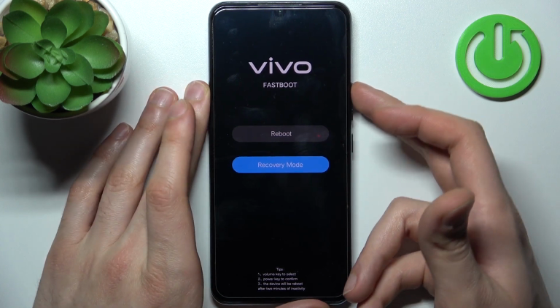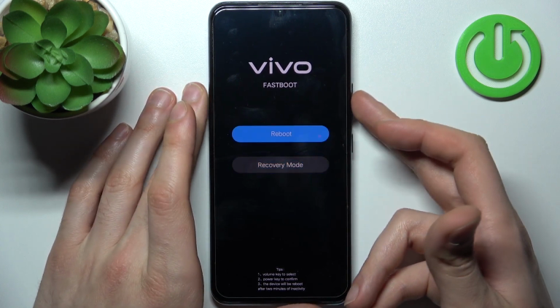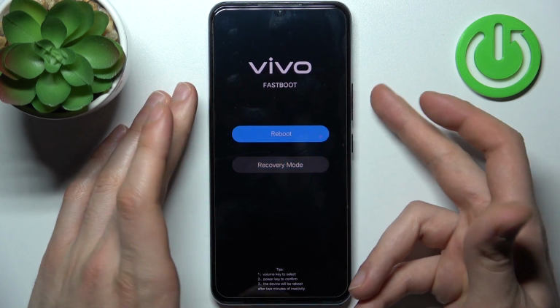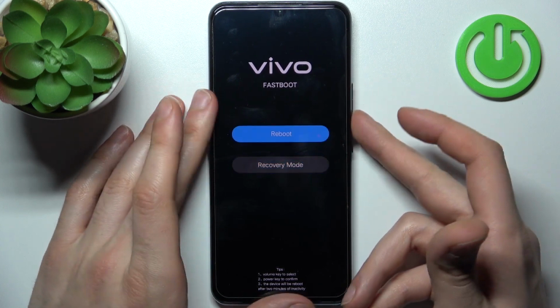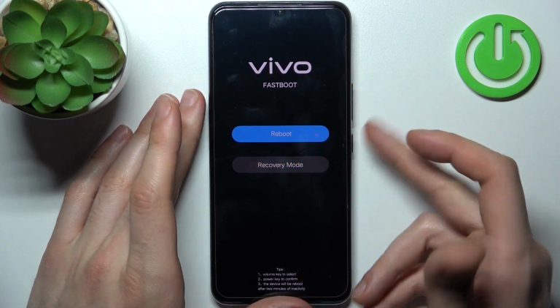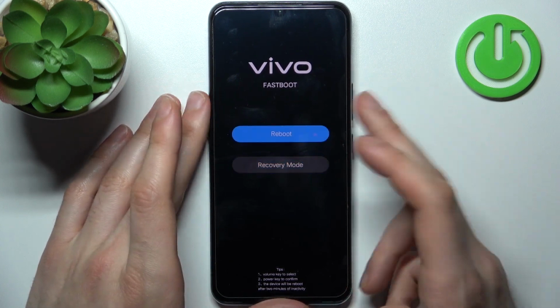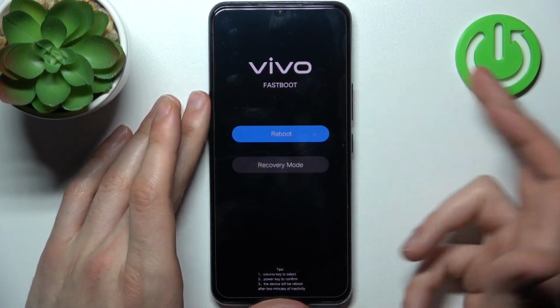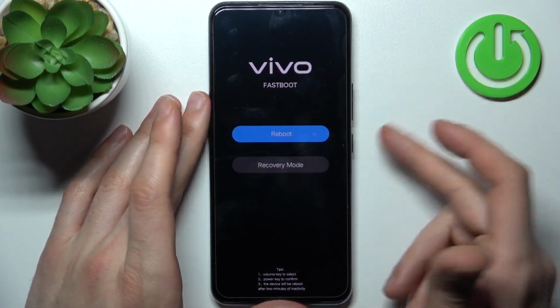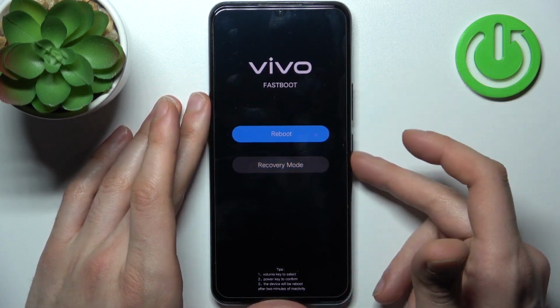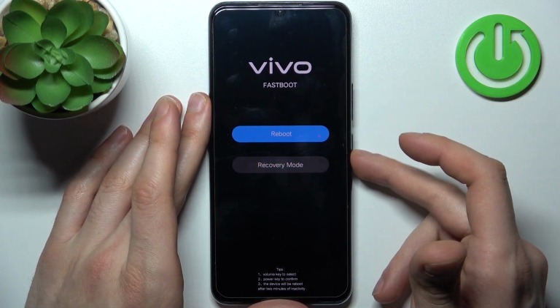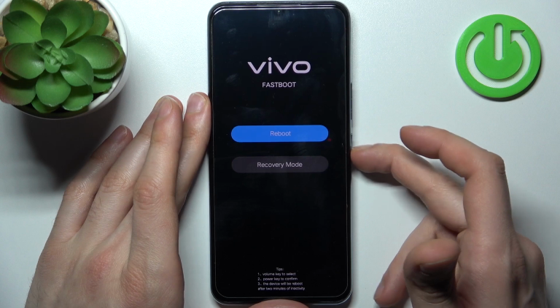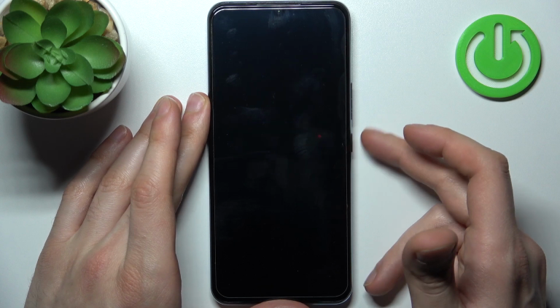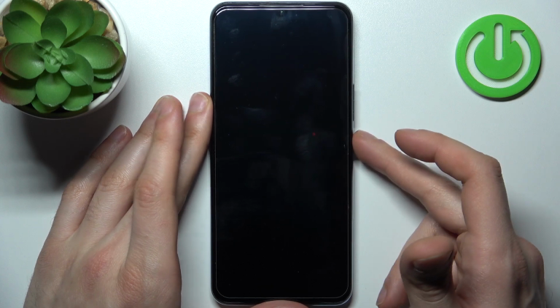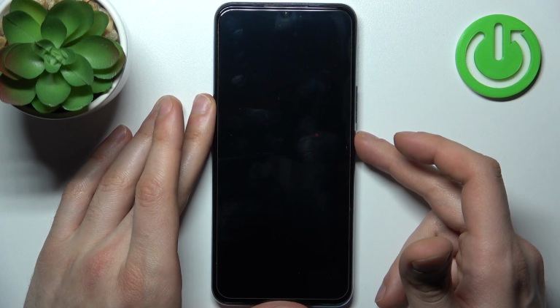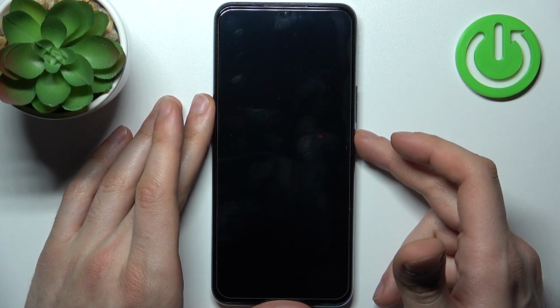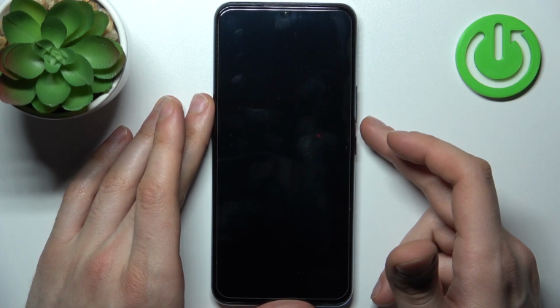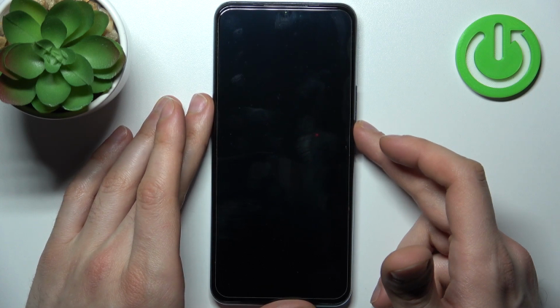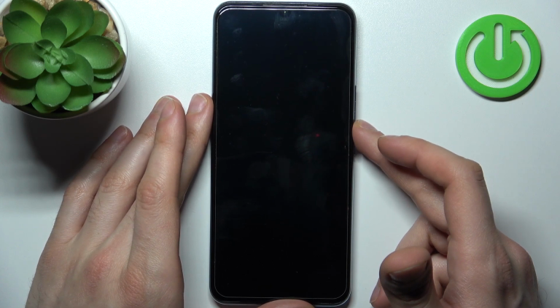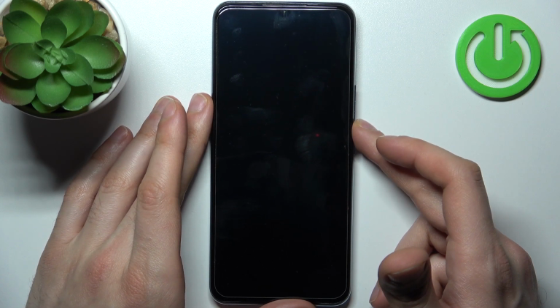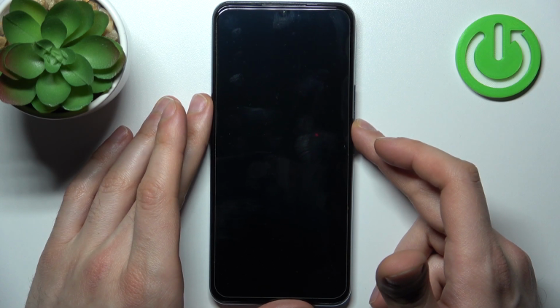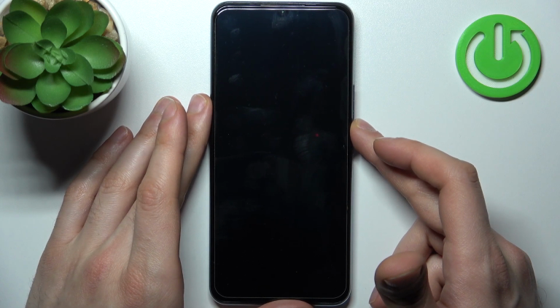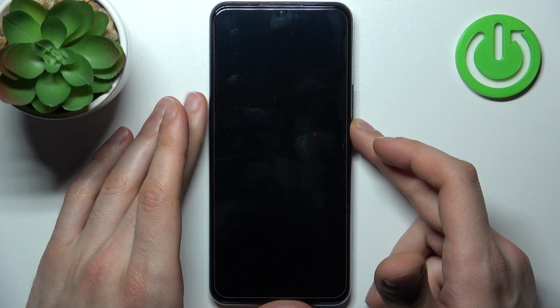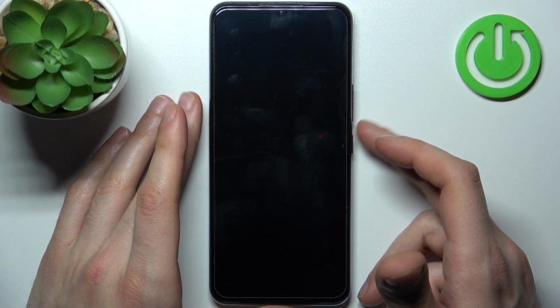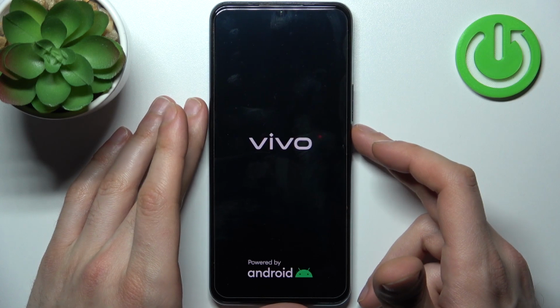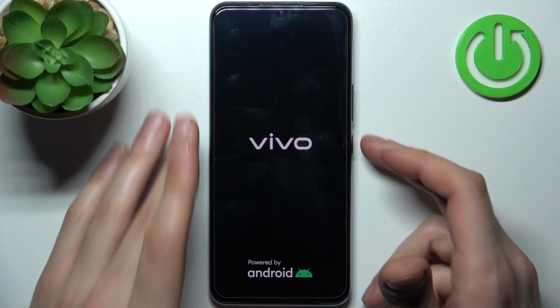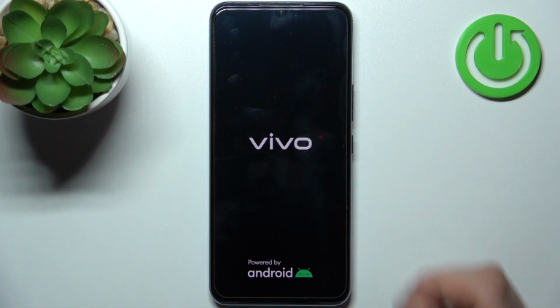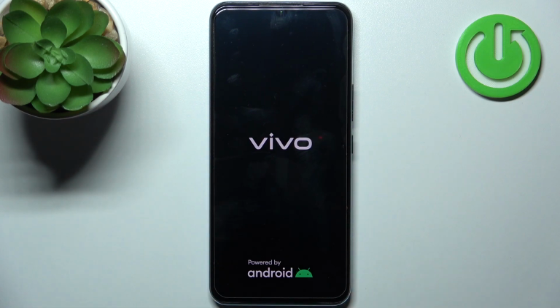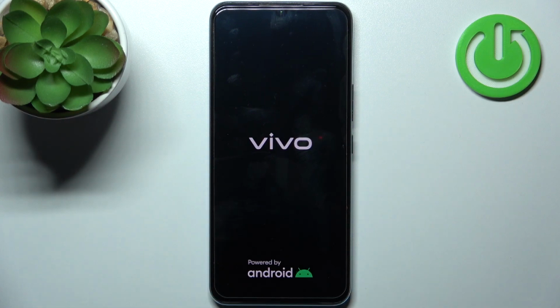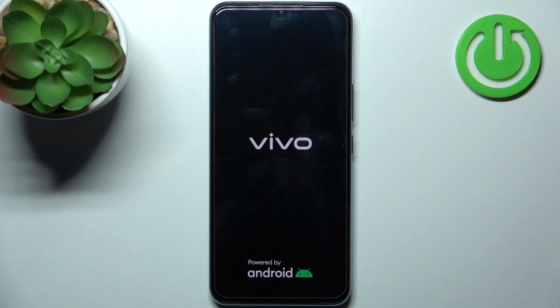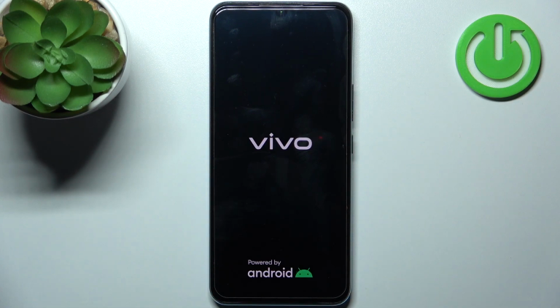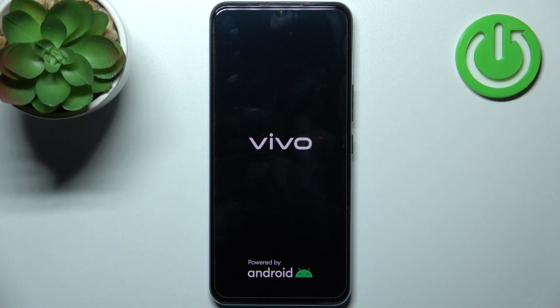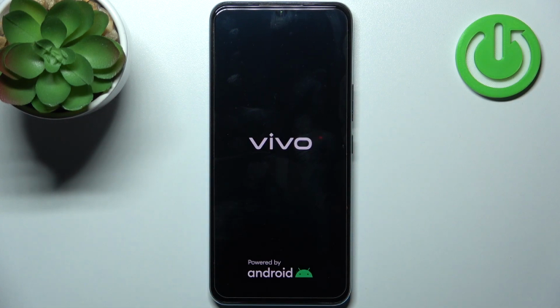If you want to quit this mode, just select the reboot option and the device will be restarted, just as usual.